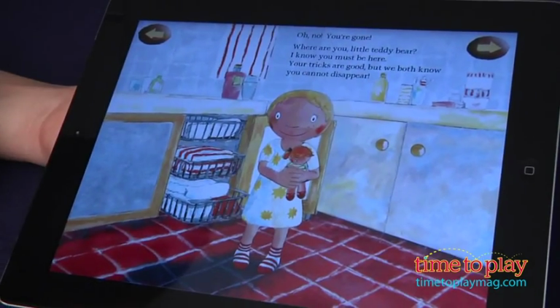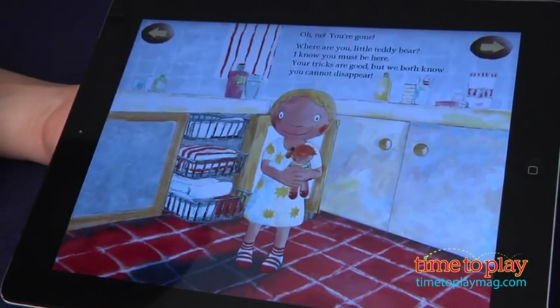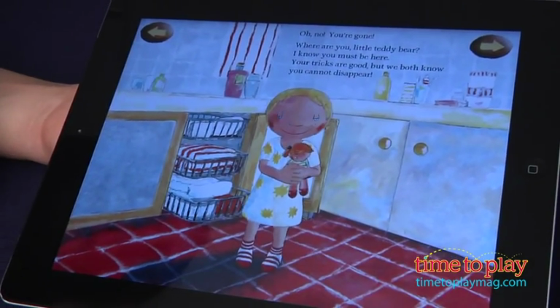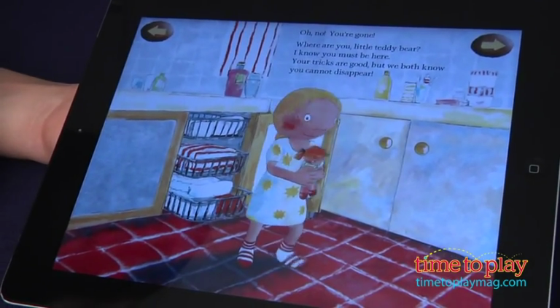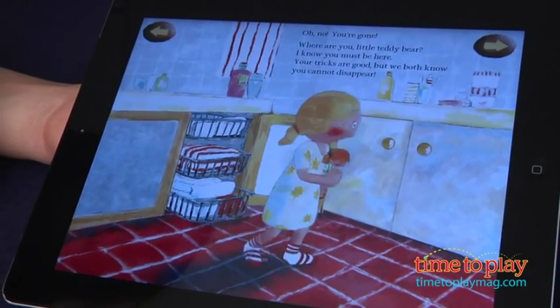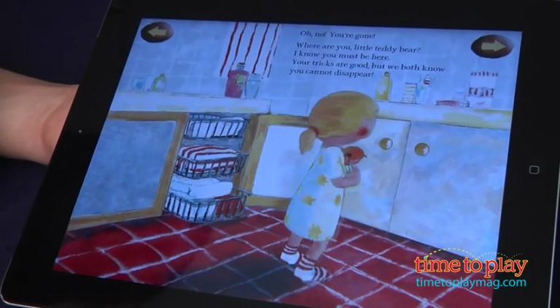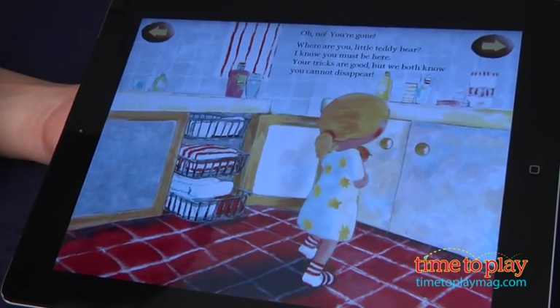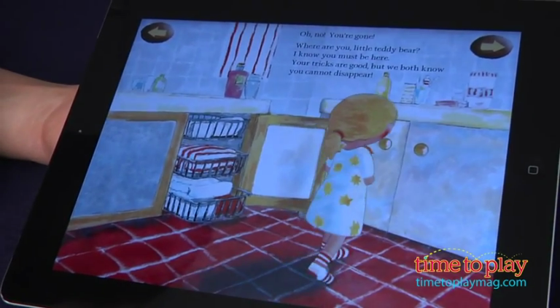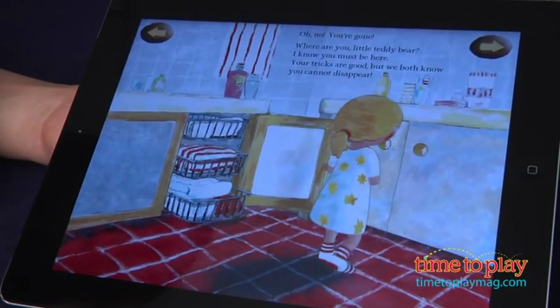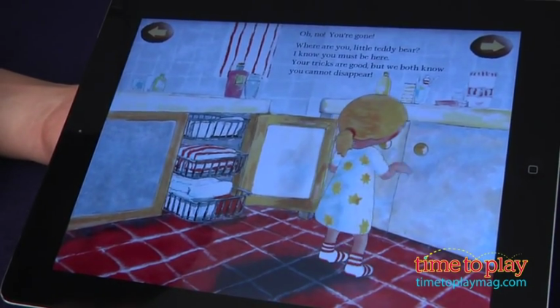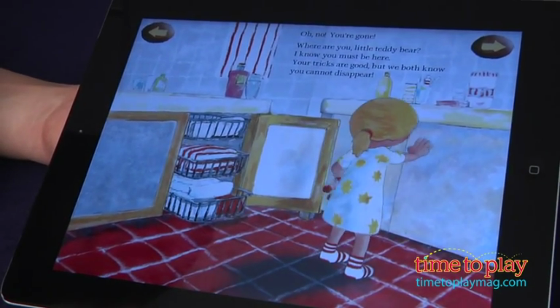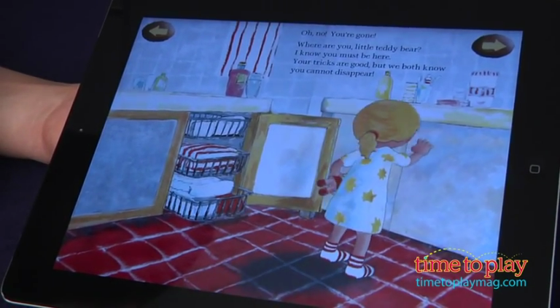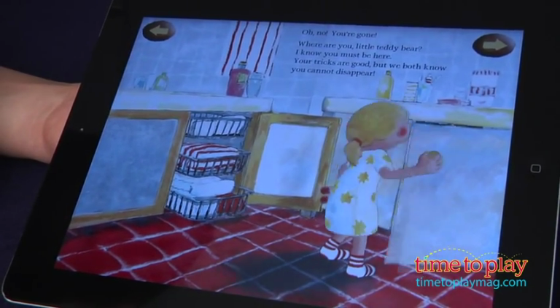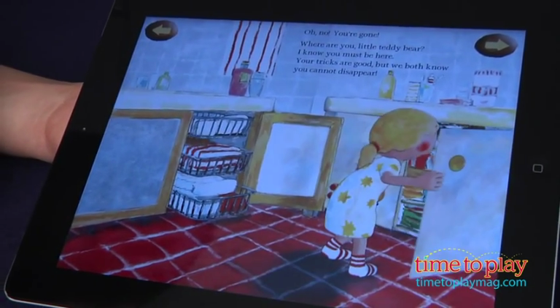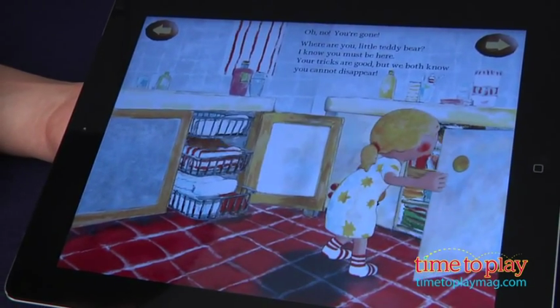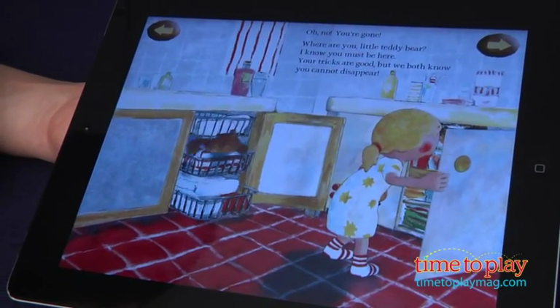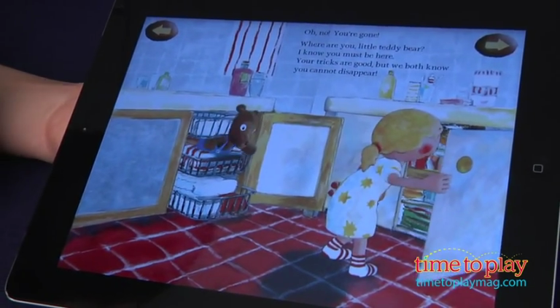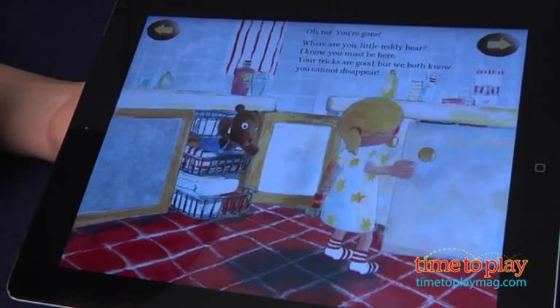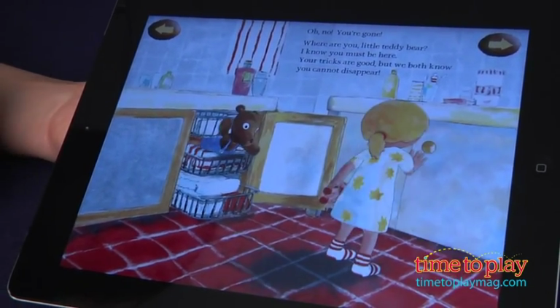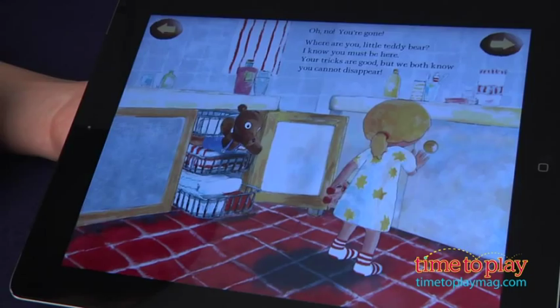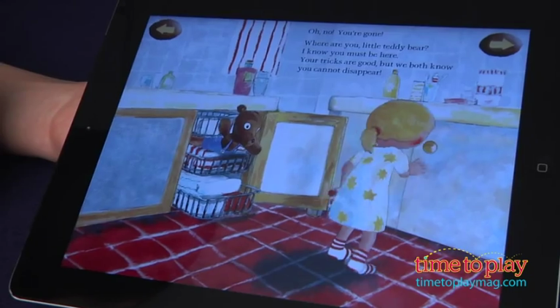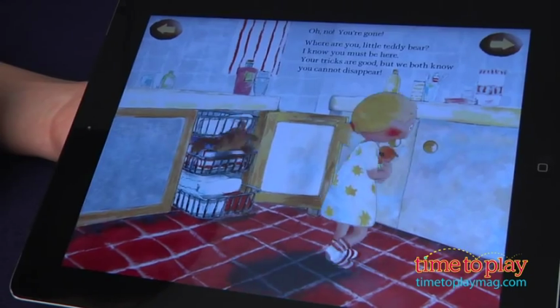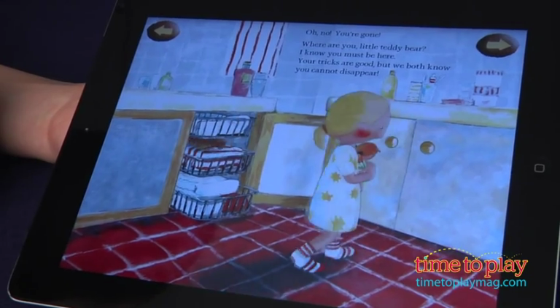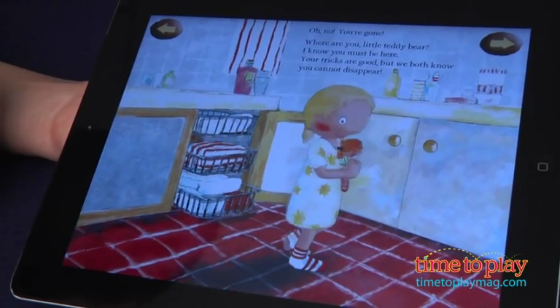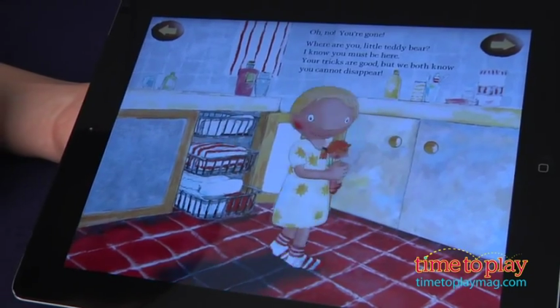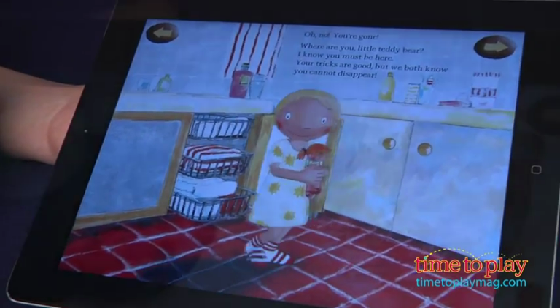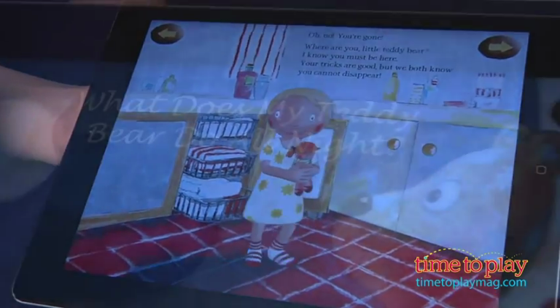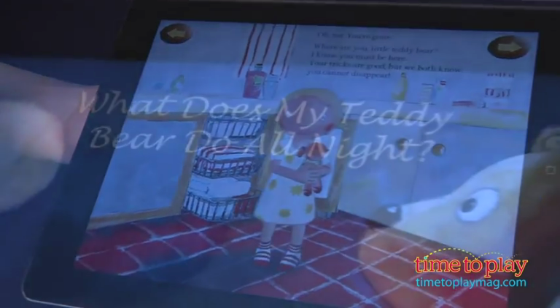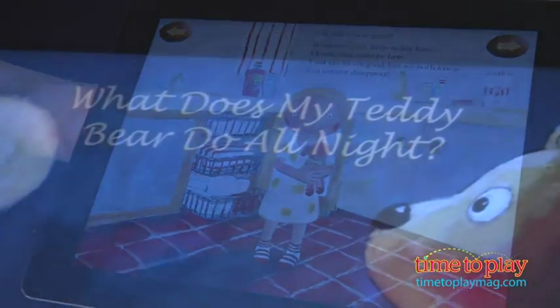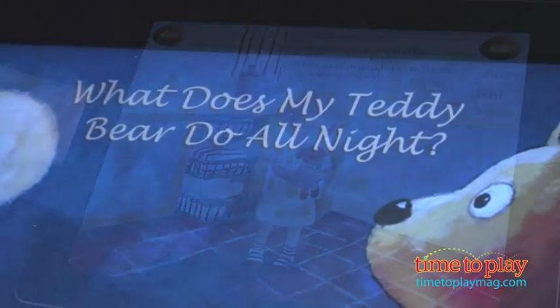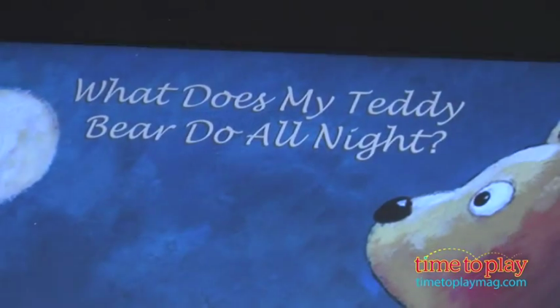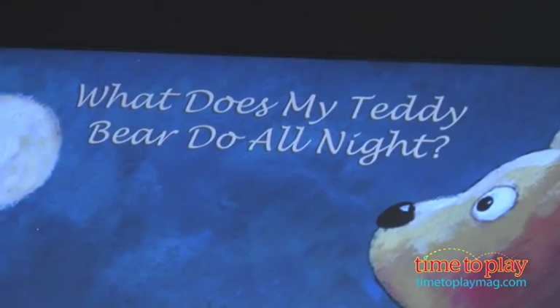One hot spot we don't like is when kids tap the bookshelf and are taken to an ad for the second app in our review, Teddy's Night.